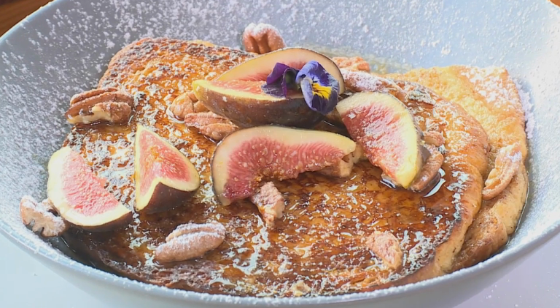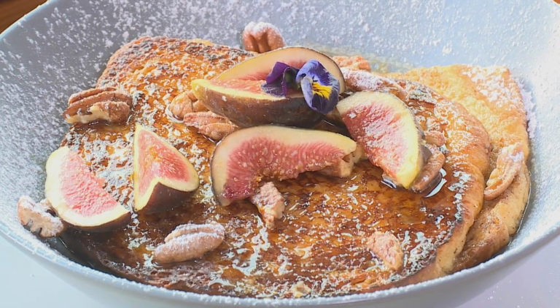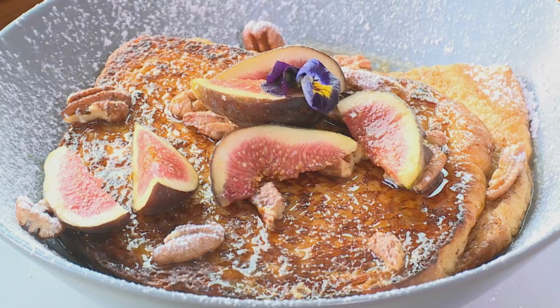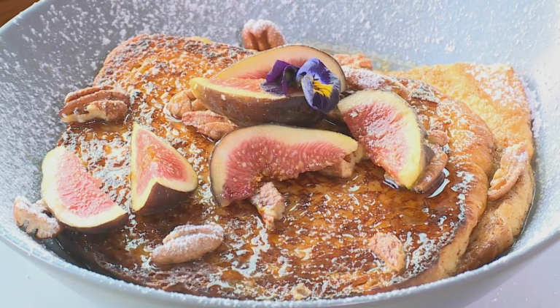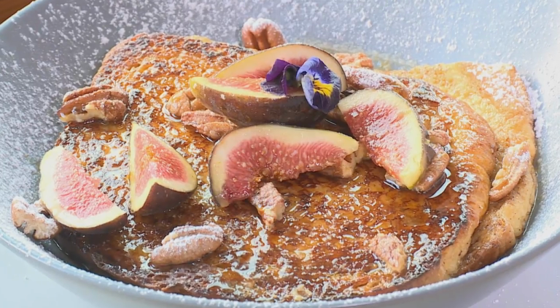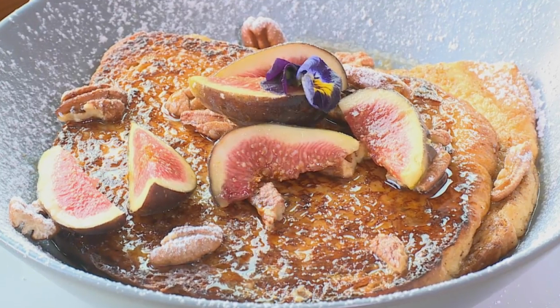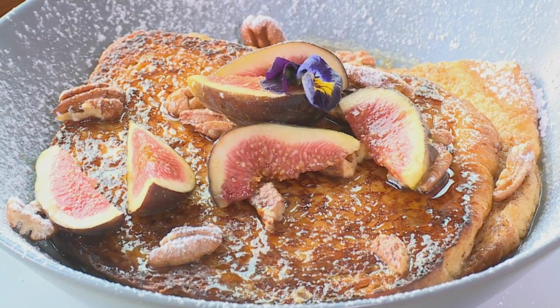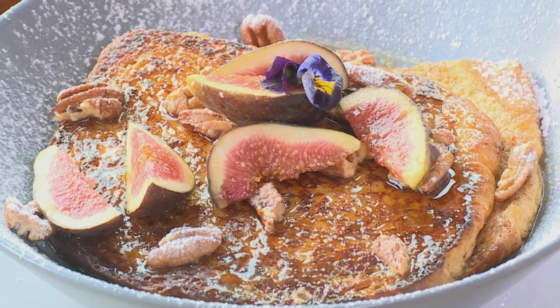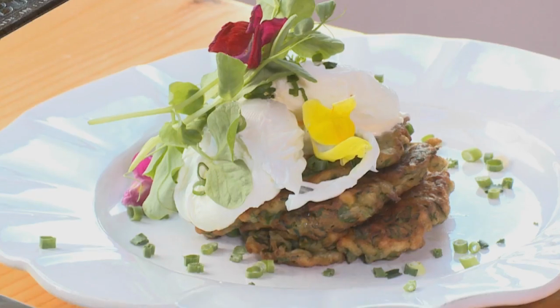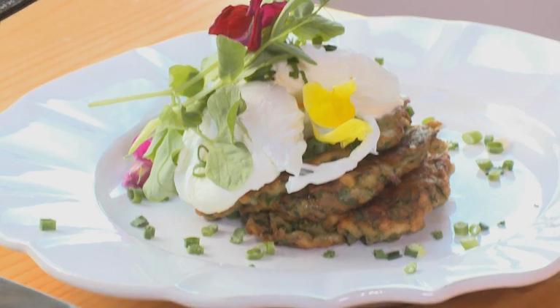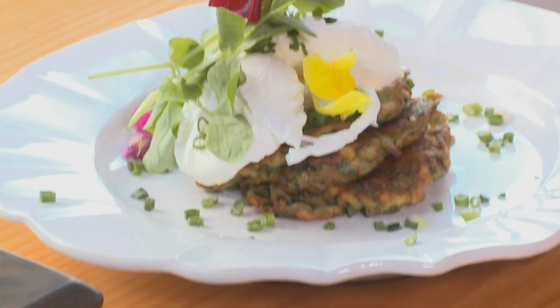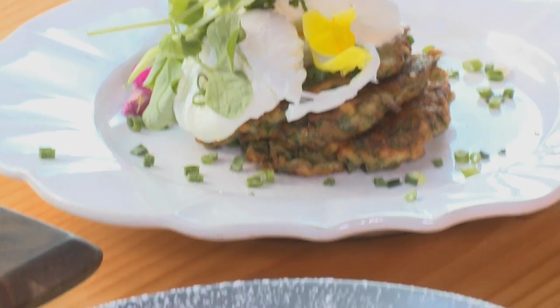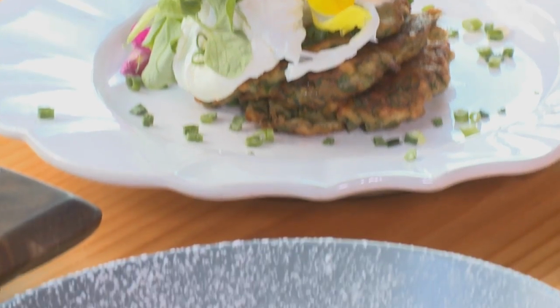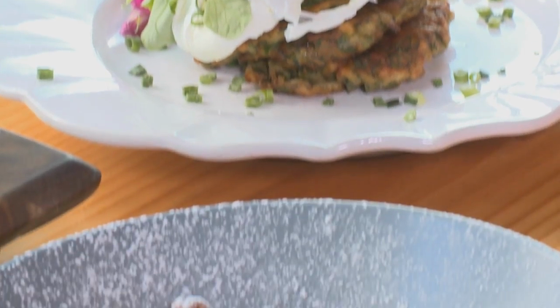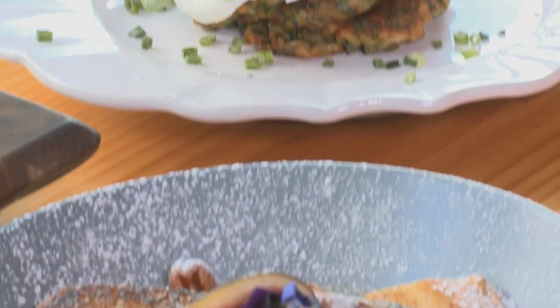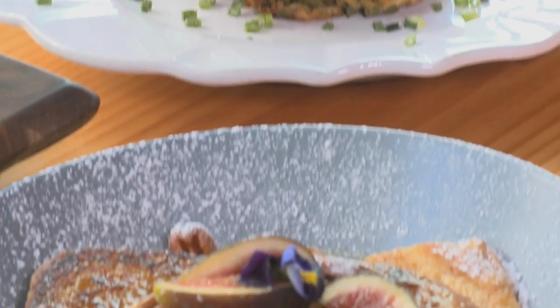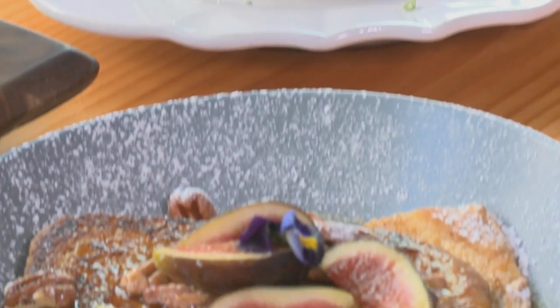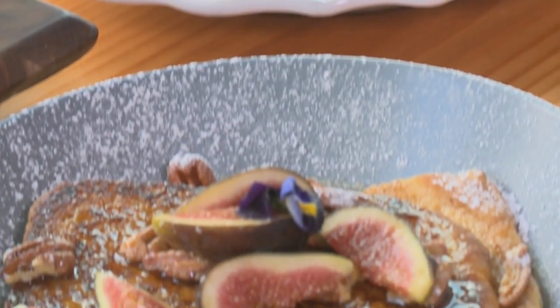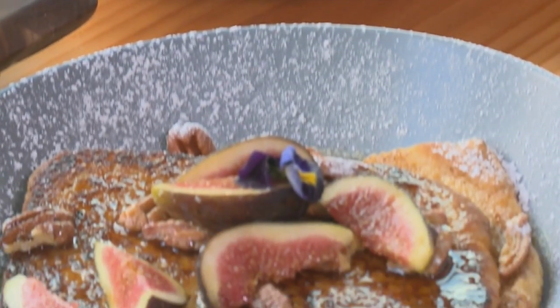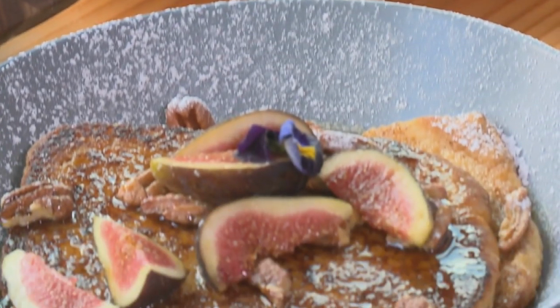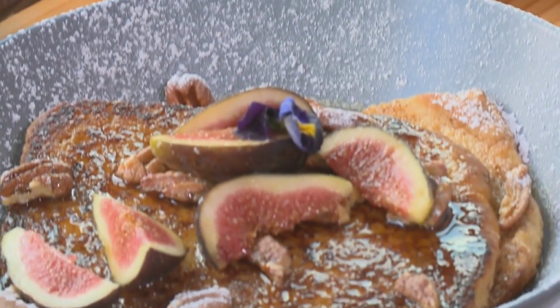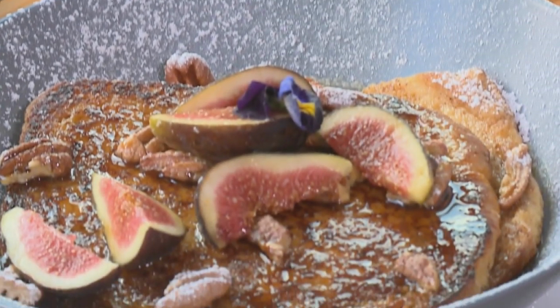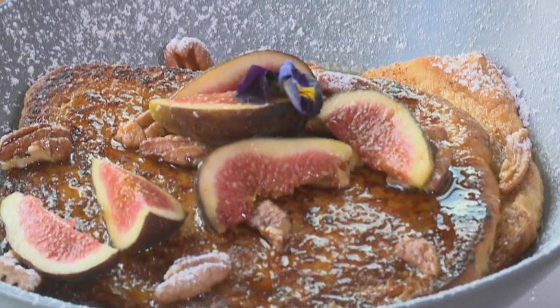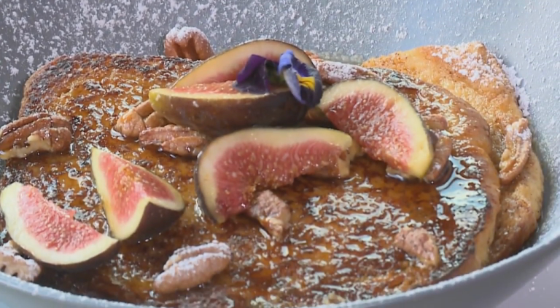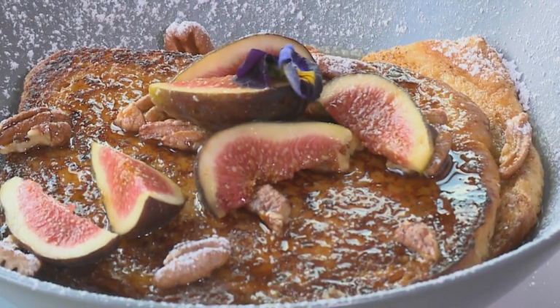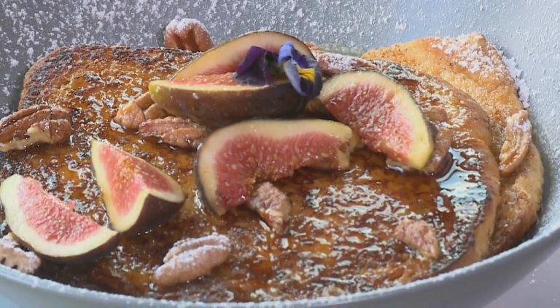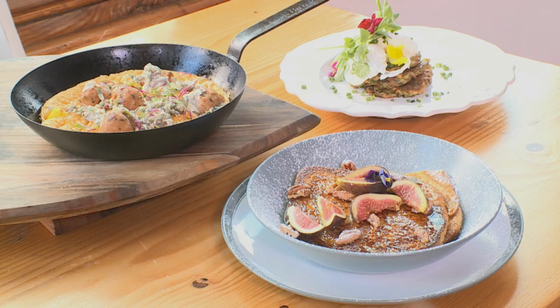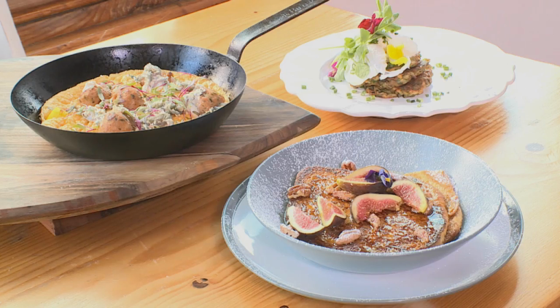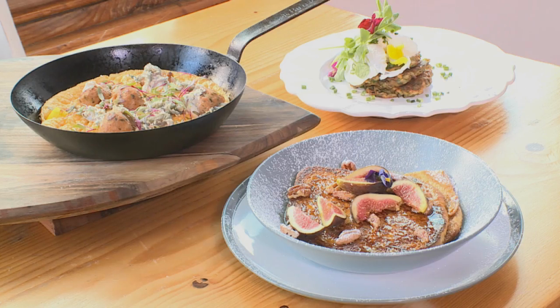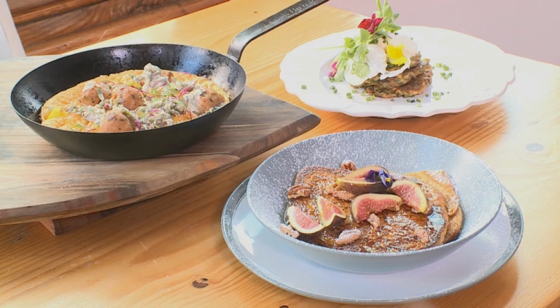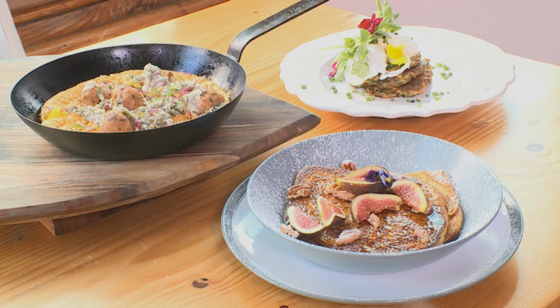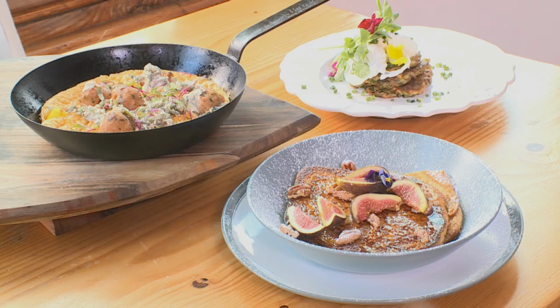And there you have it — my three favourite brunch dishes. Perfect for spring.